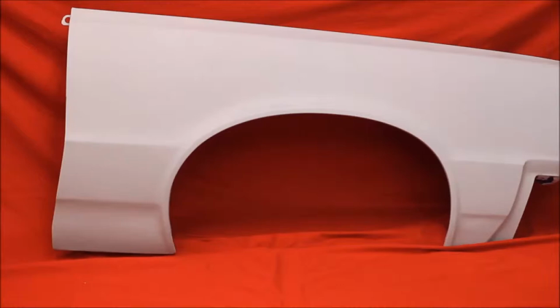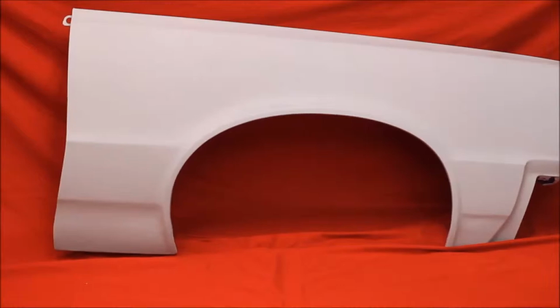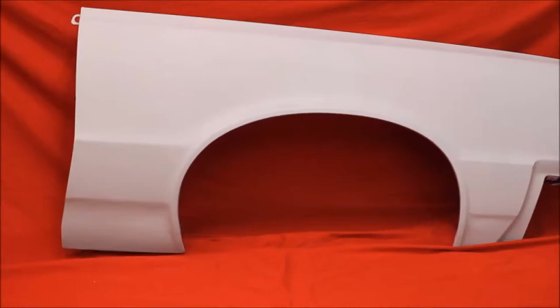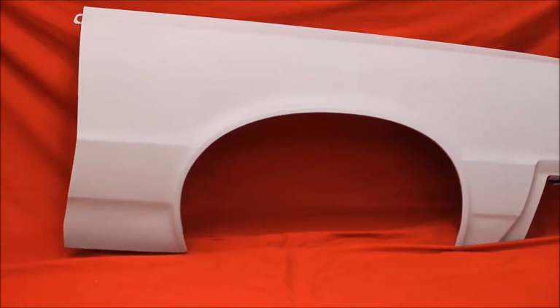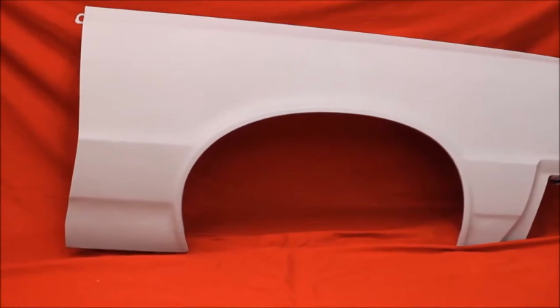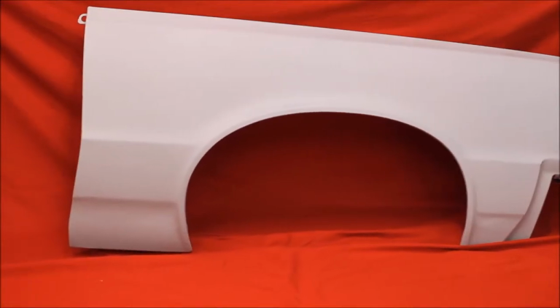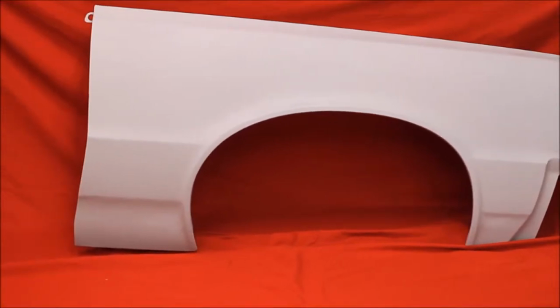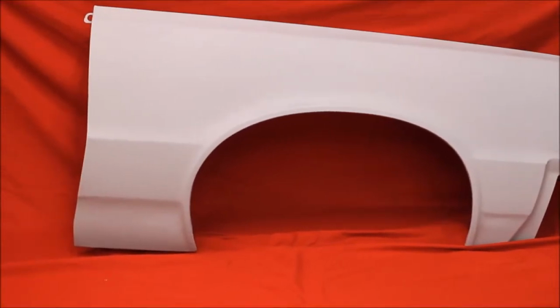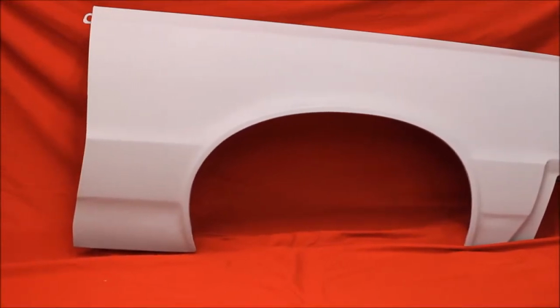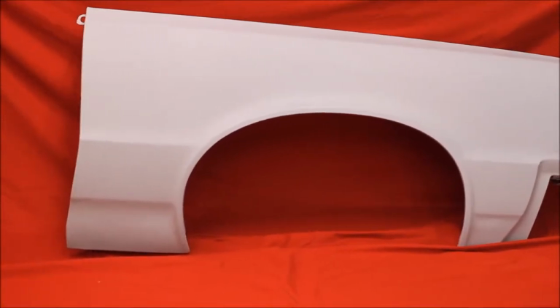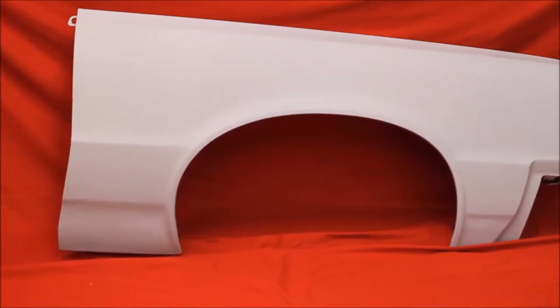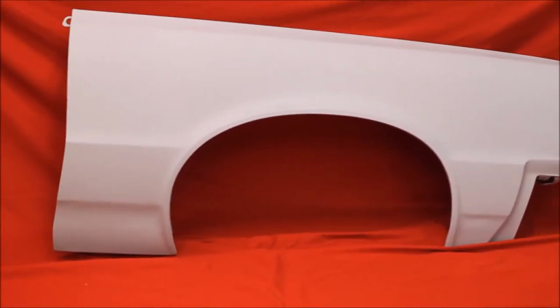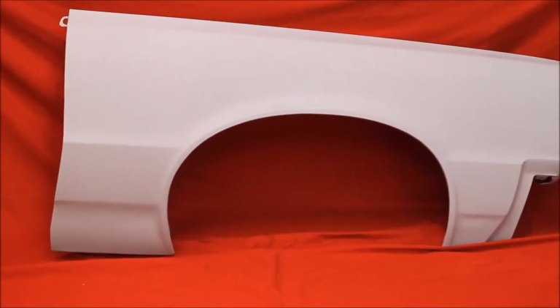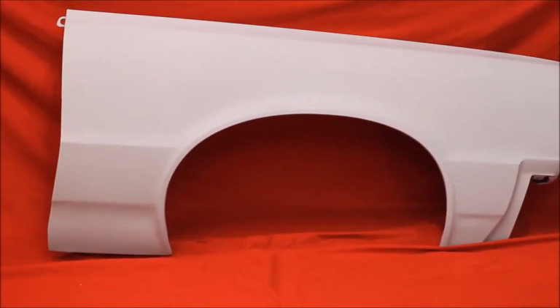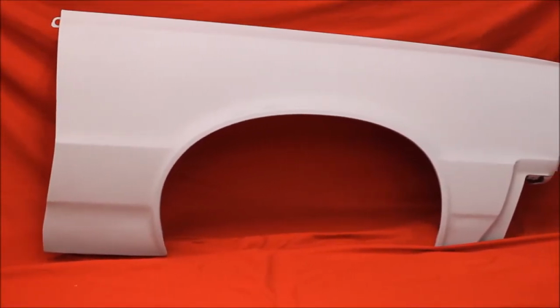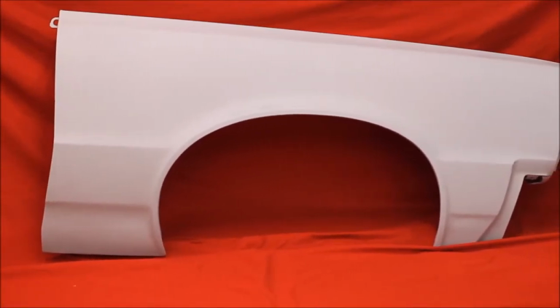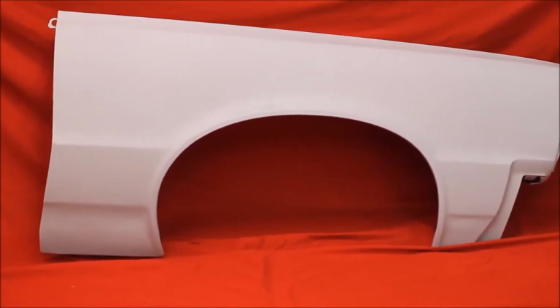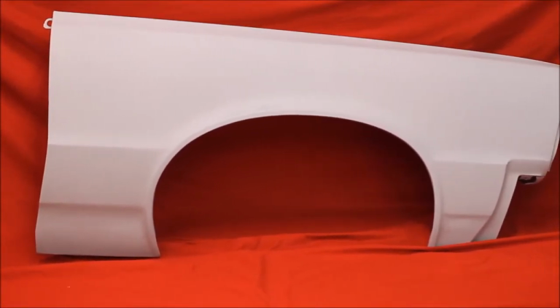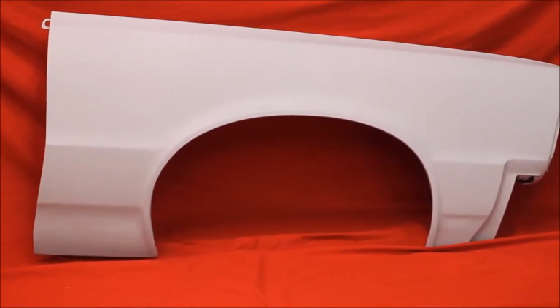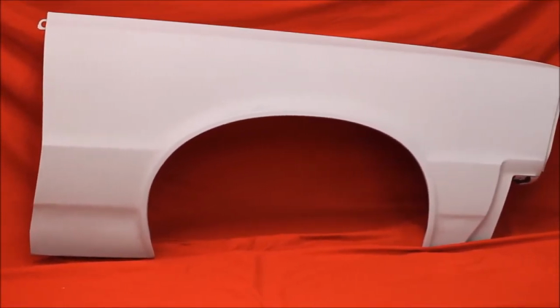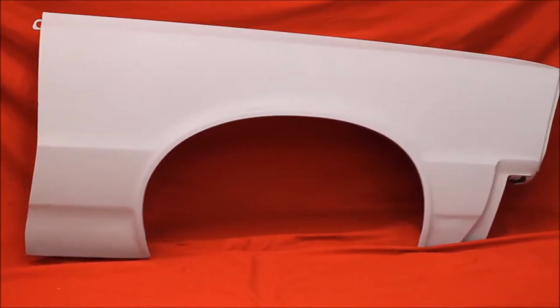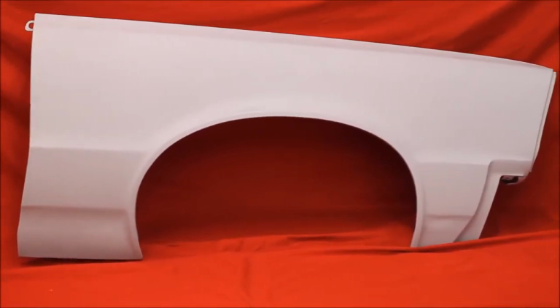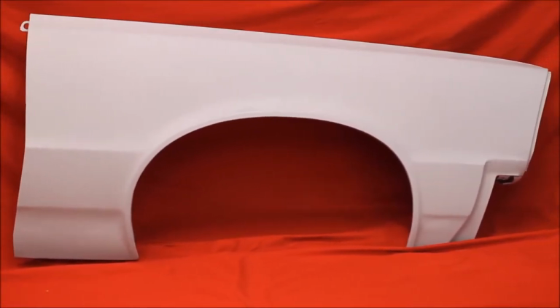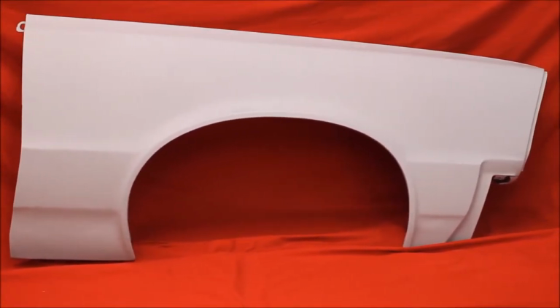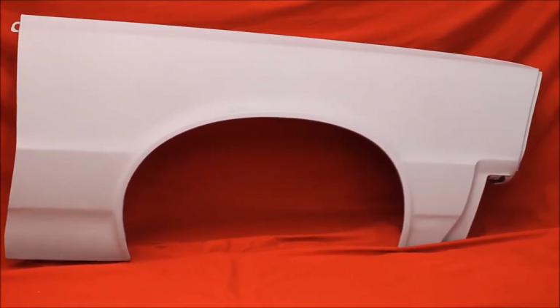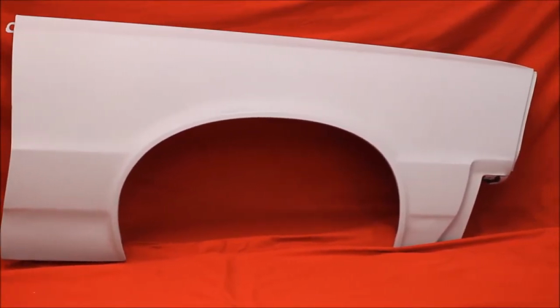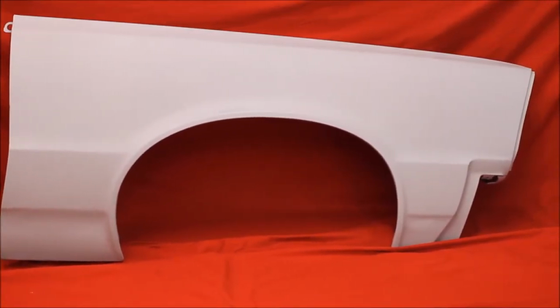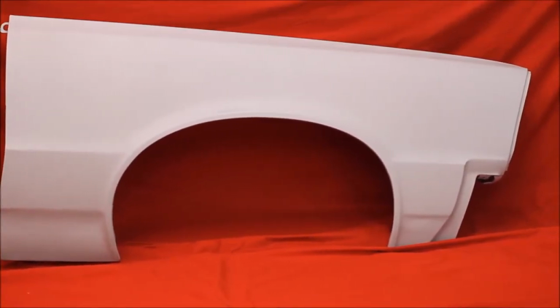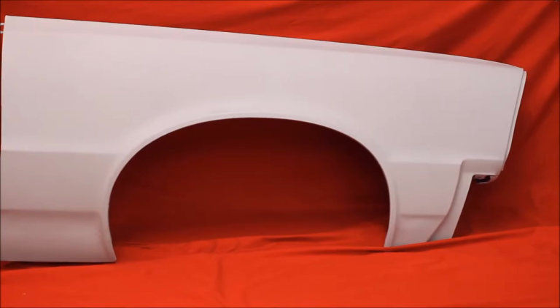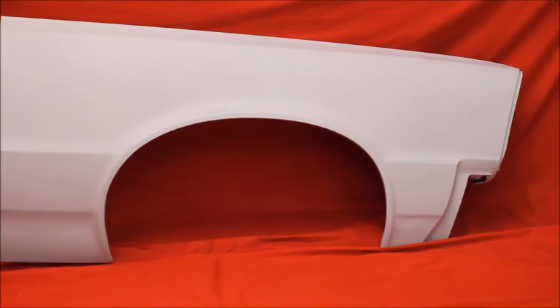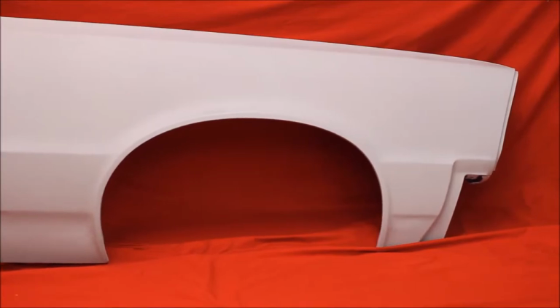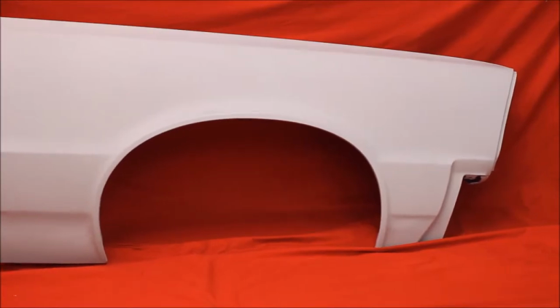Another 65 GTO right fender — bead blasted, rust free, primed and sealed. Very nice.